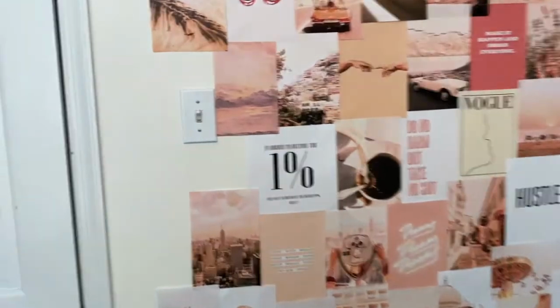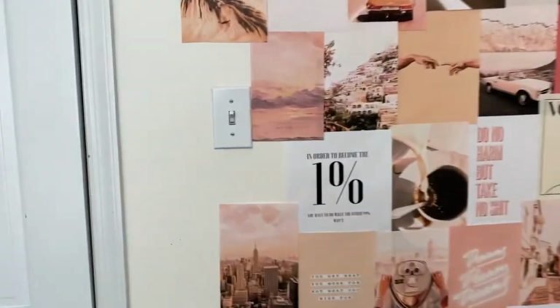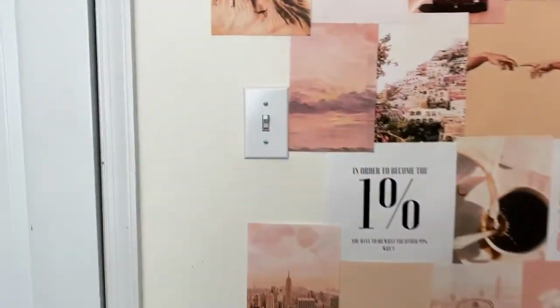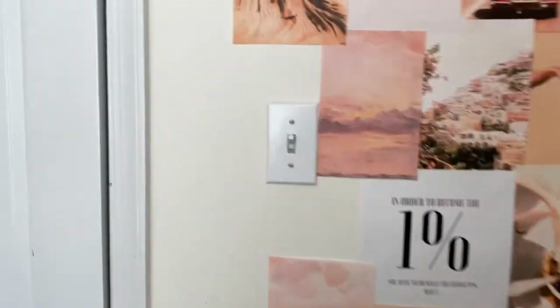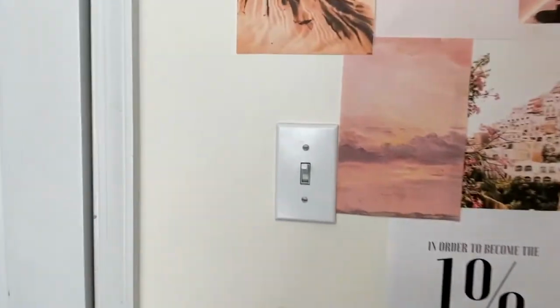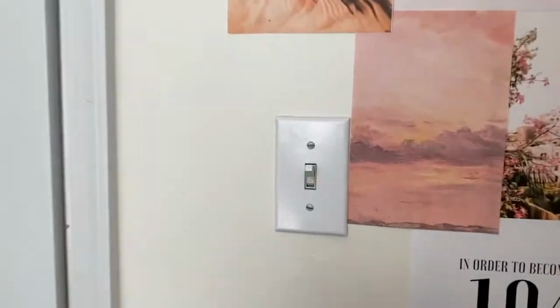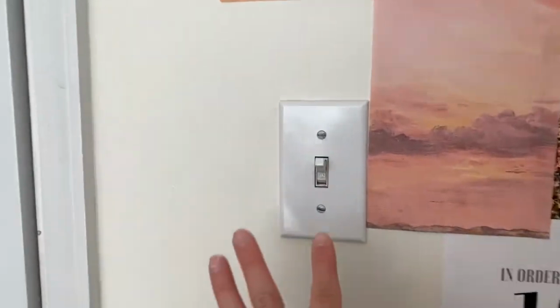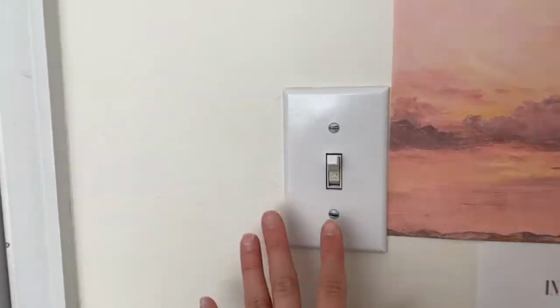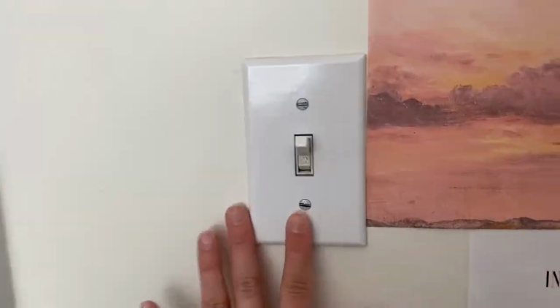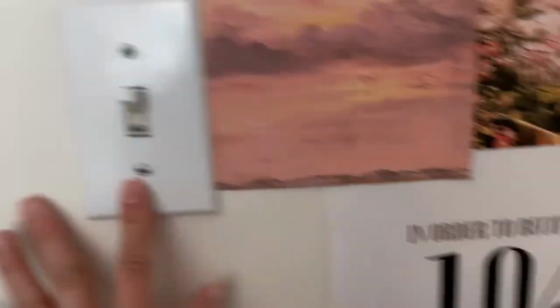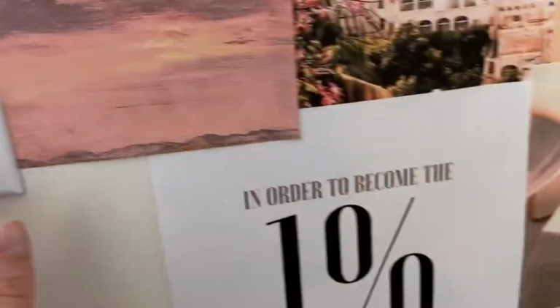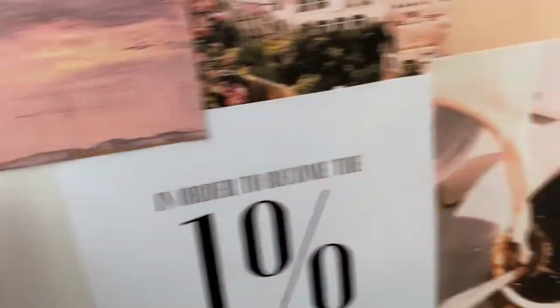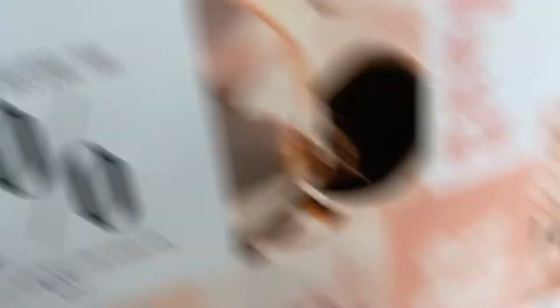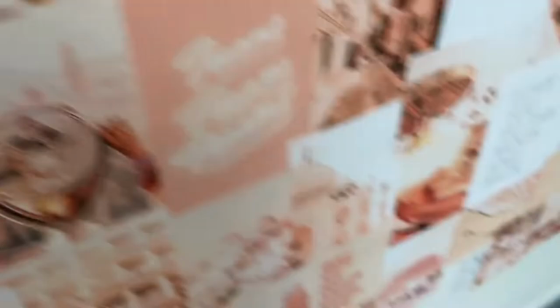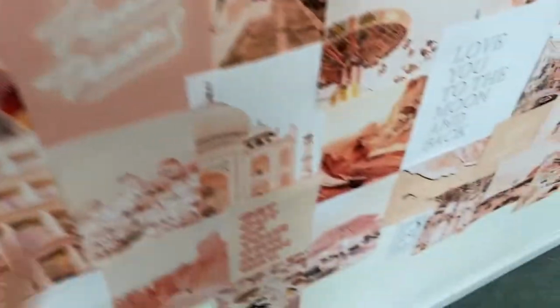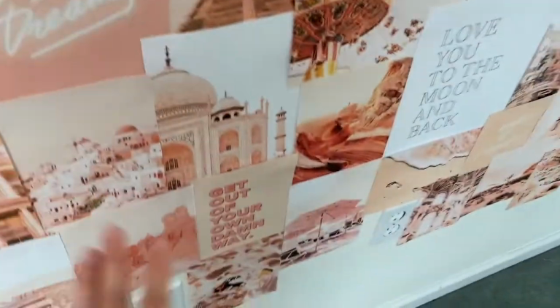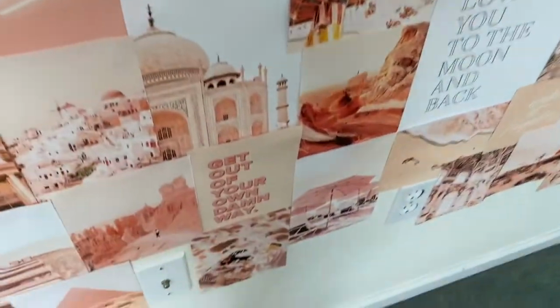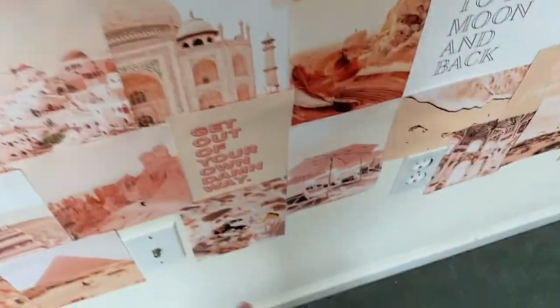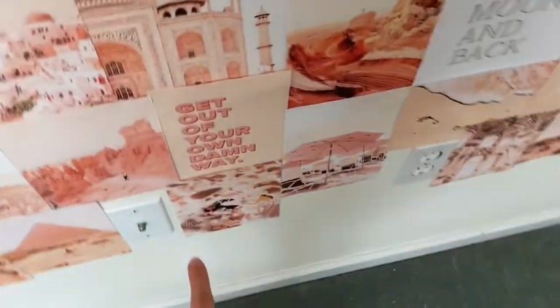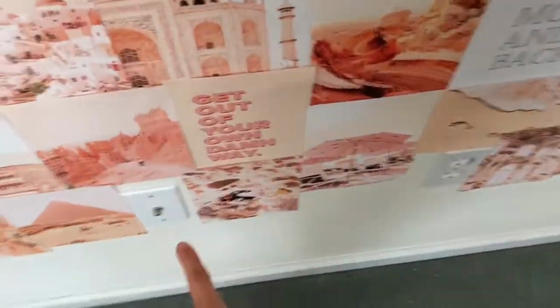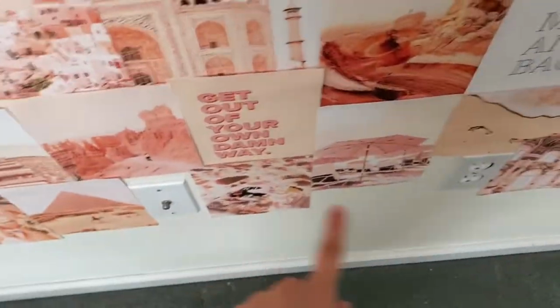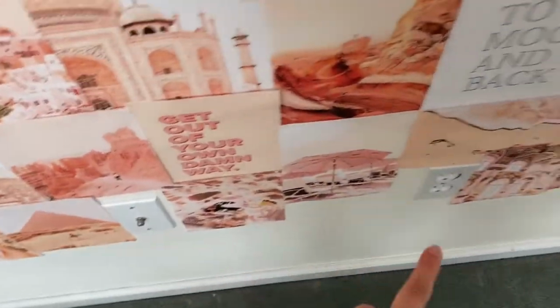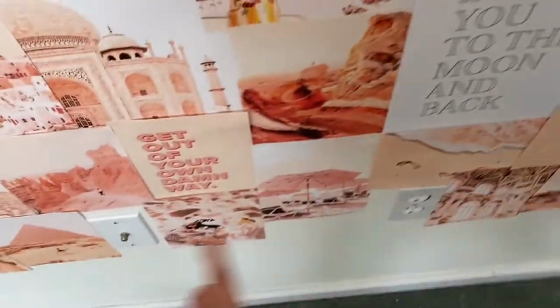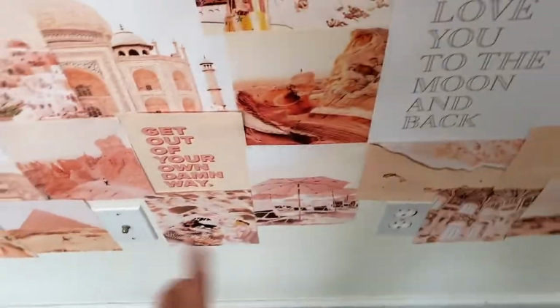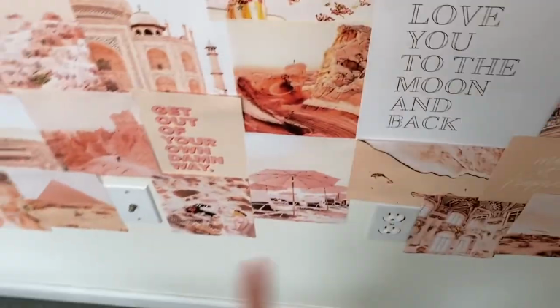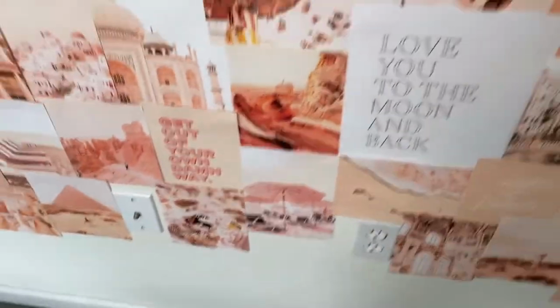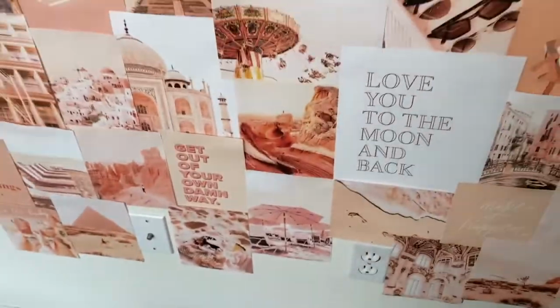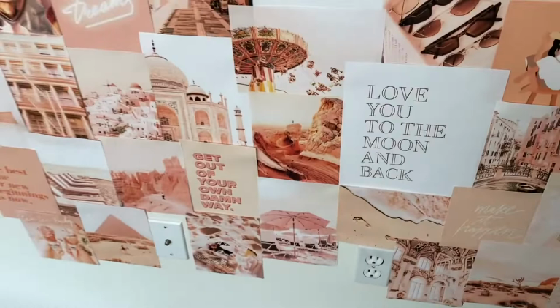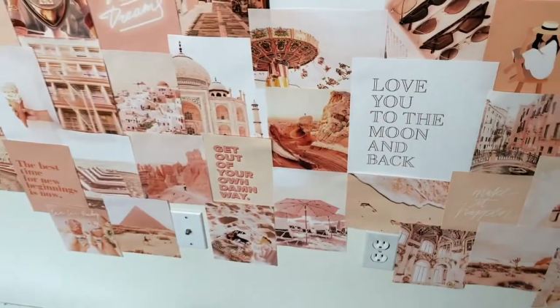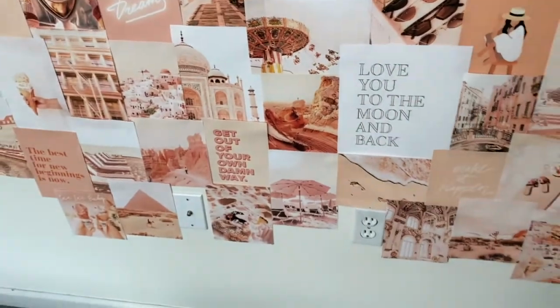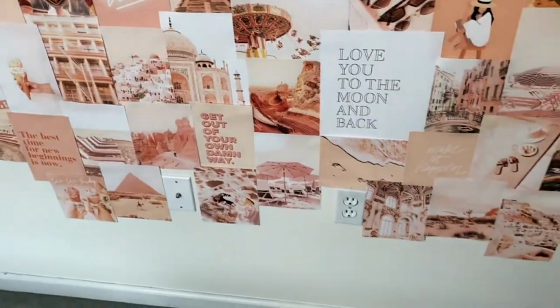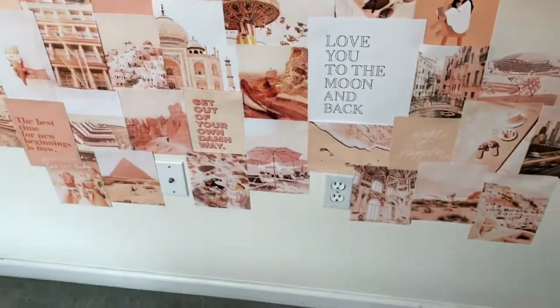I ran into issues with the light switch and the two different outlets on the wall.